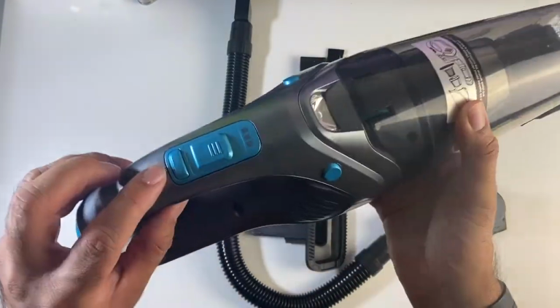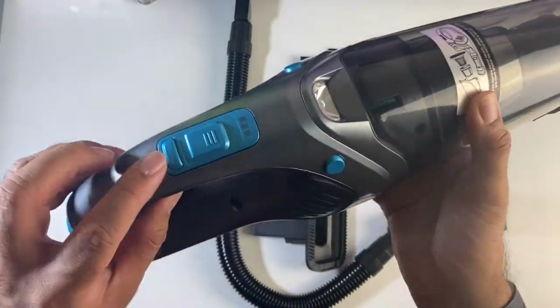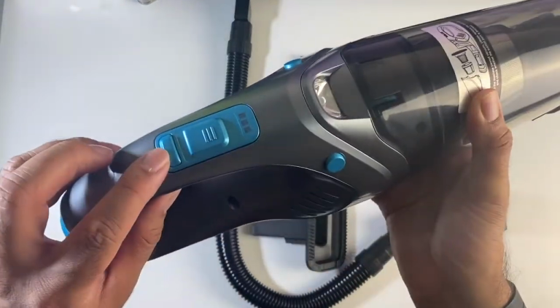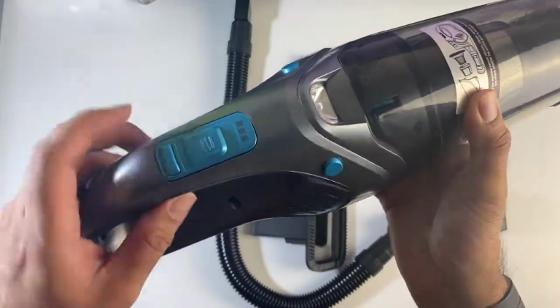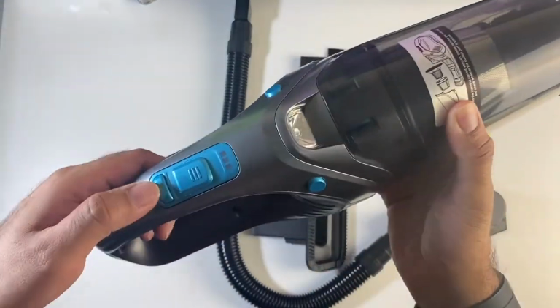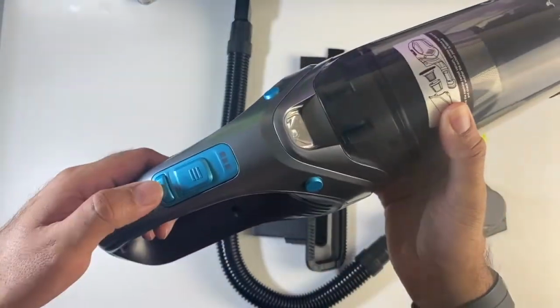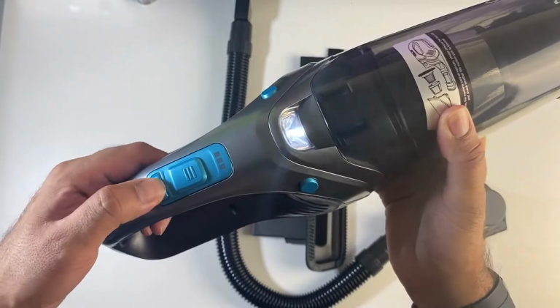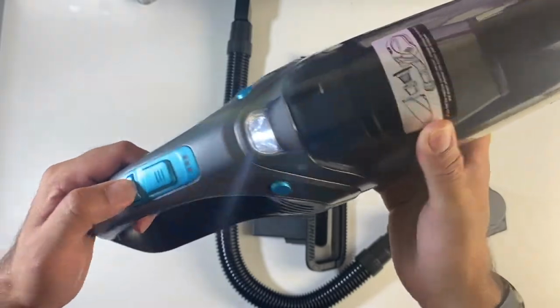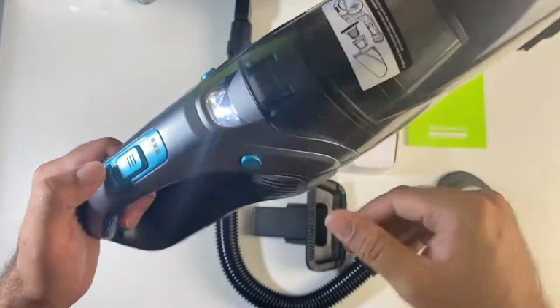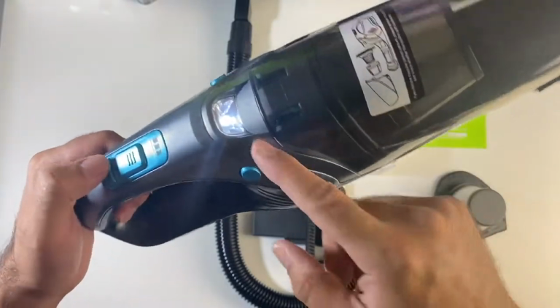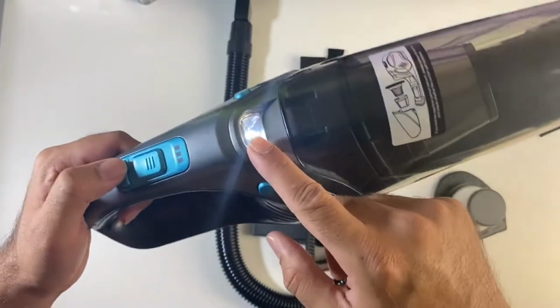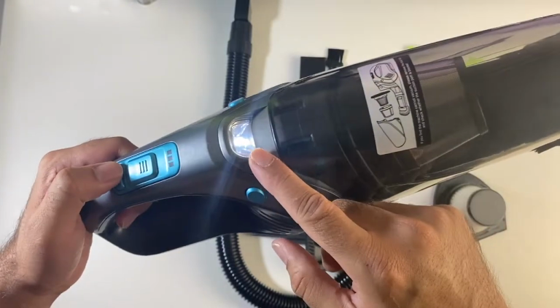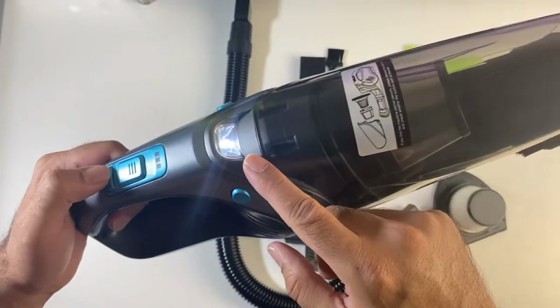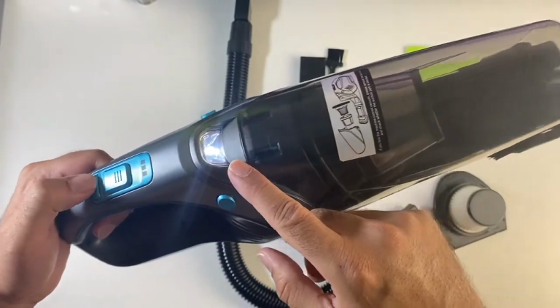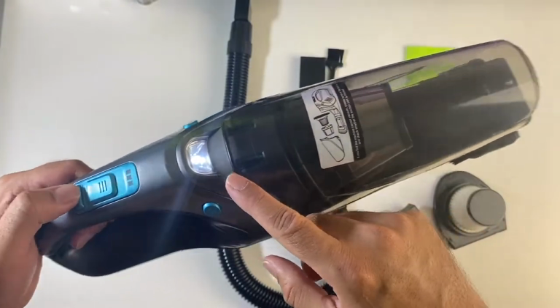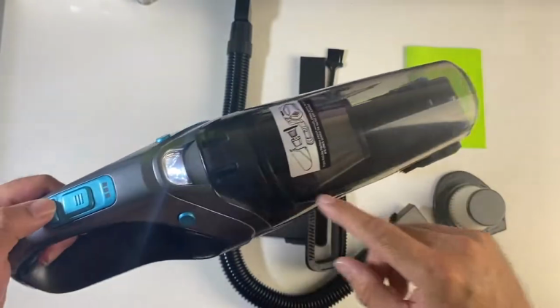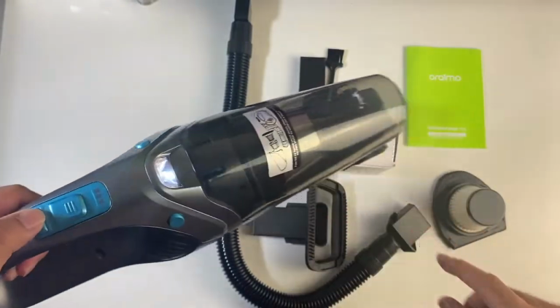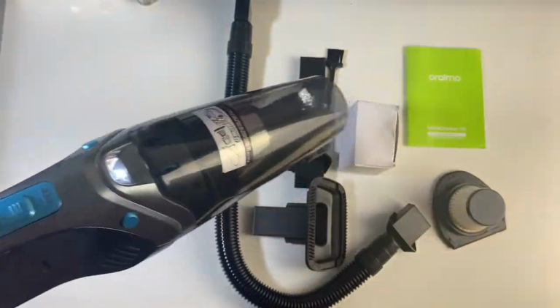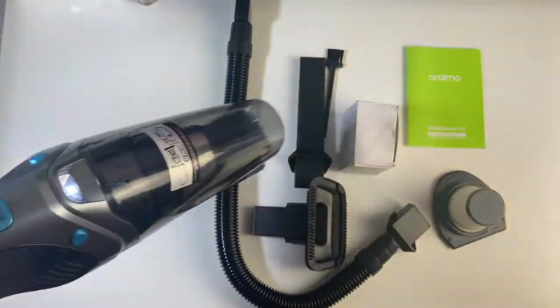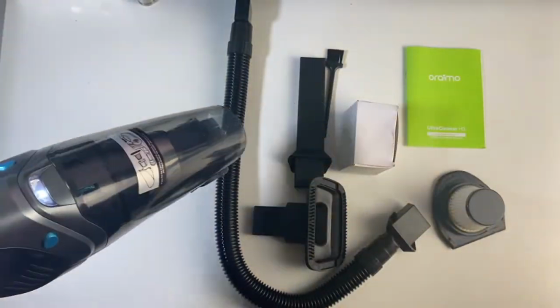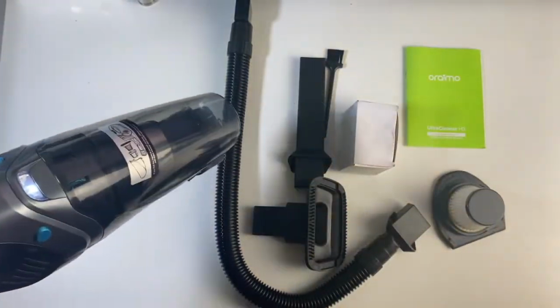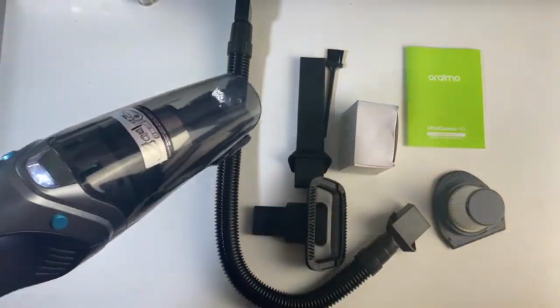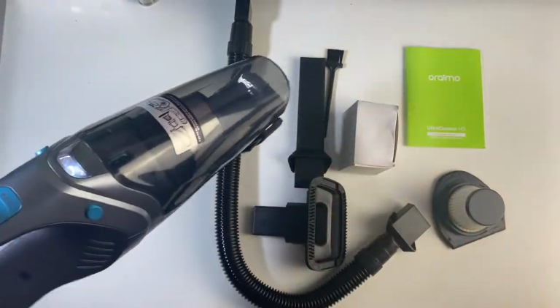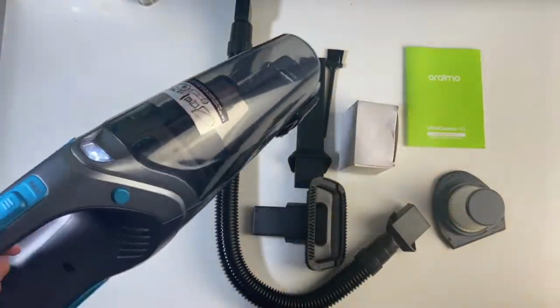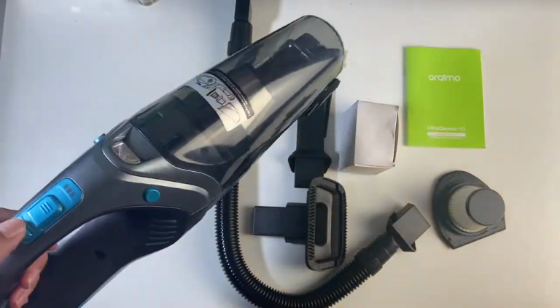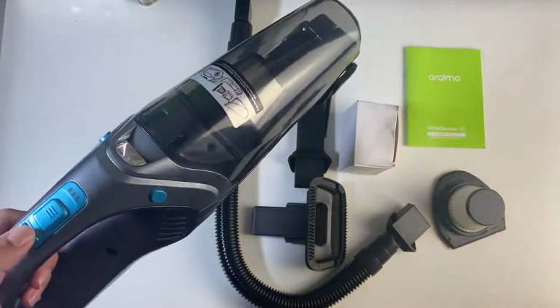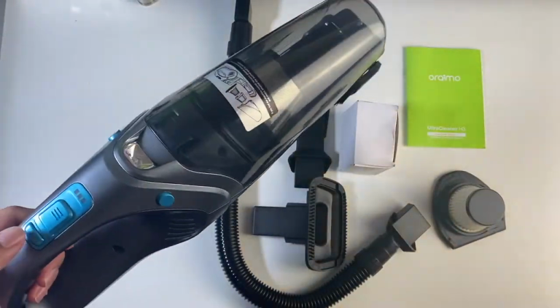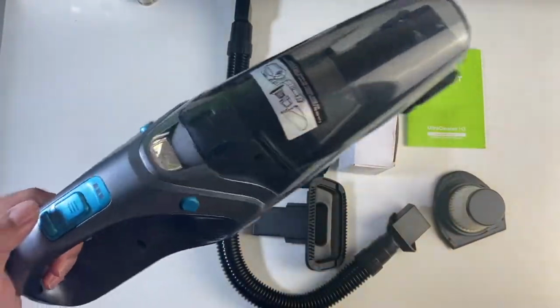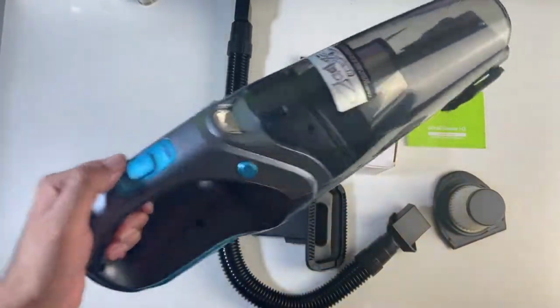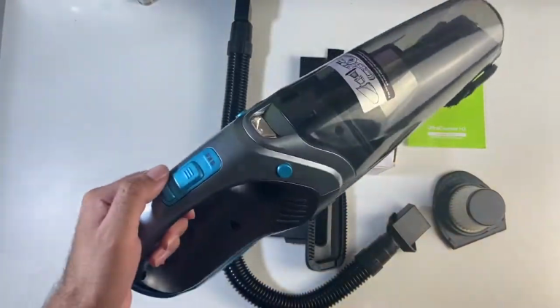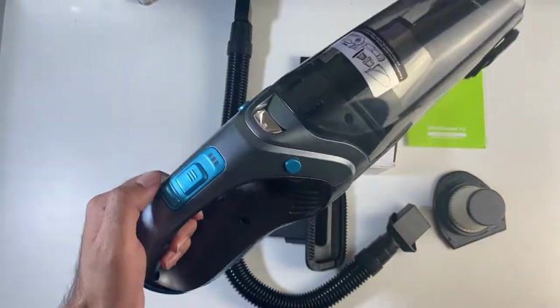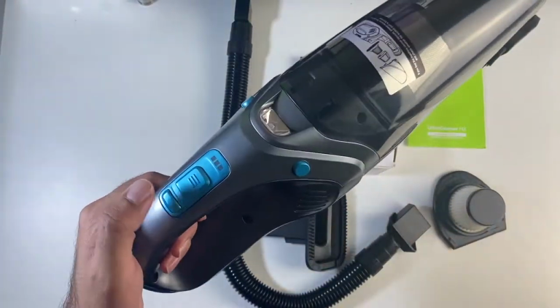The button on the back, if you press it, gives you a light — so if you're vacuuming in the dark you can see everything.